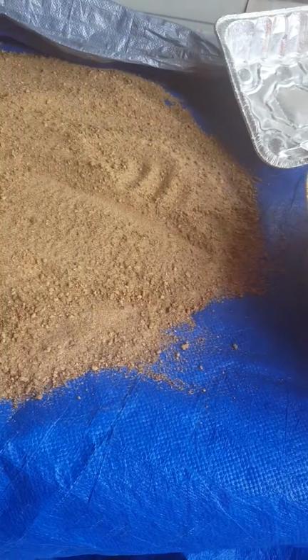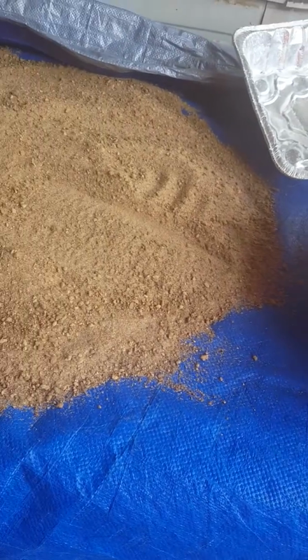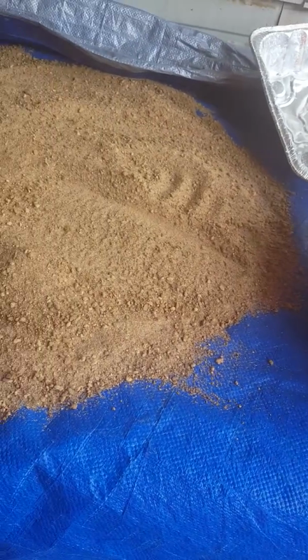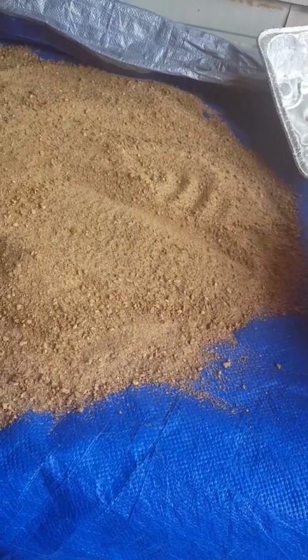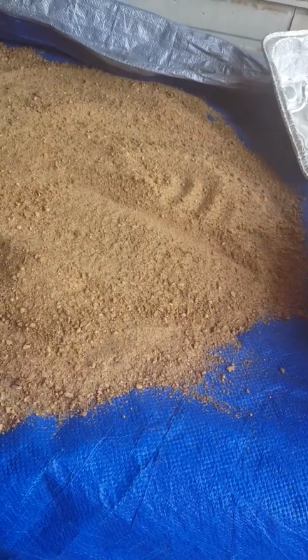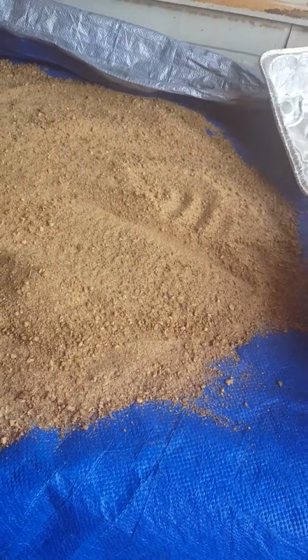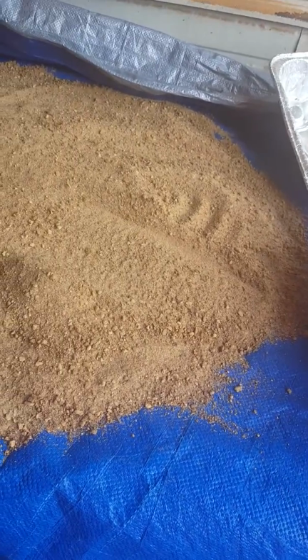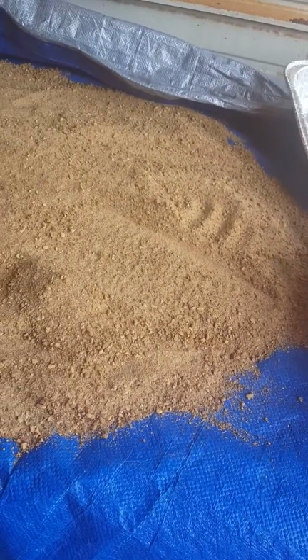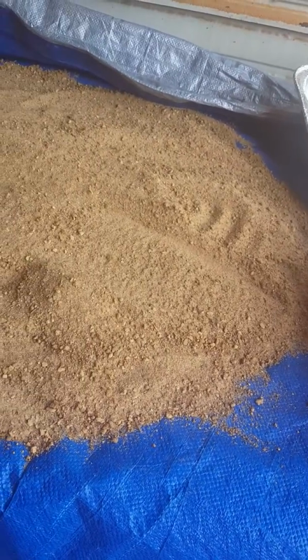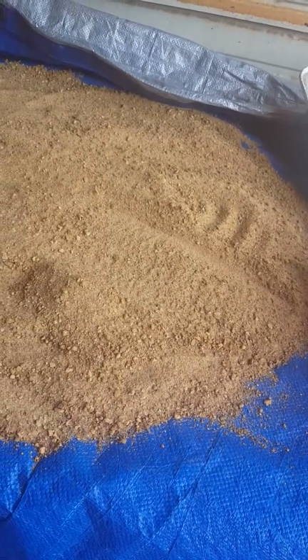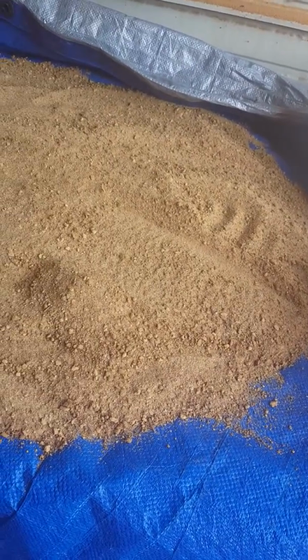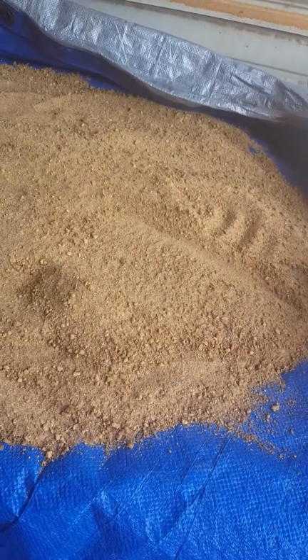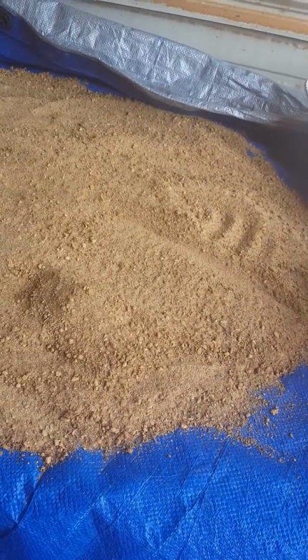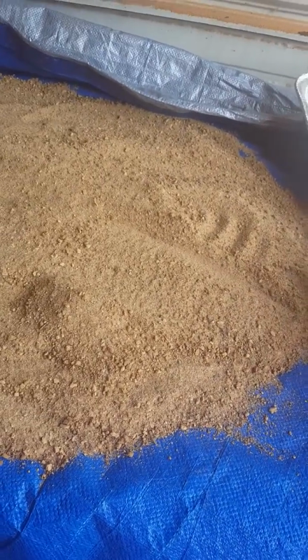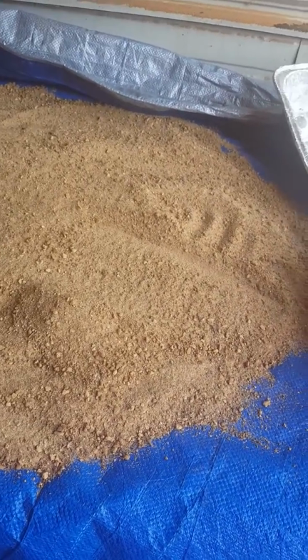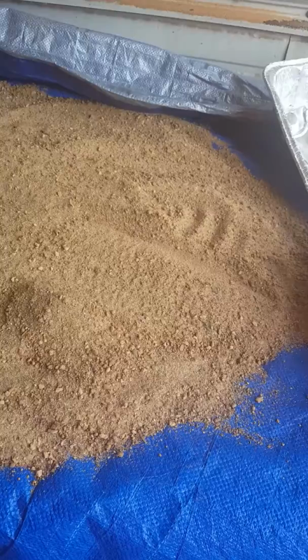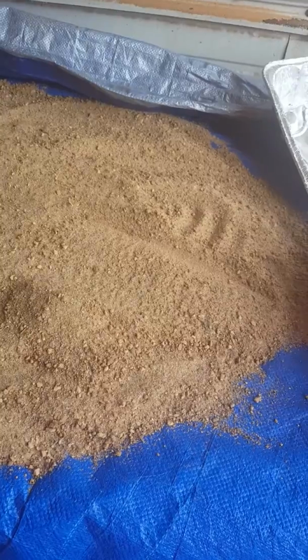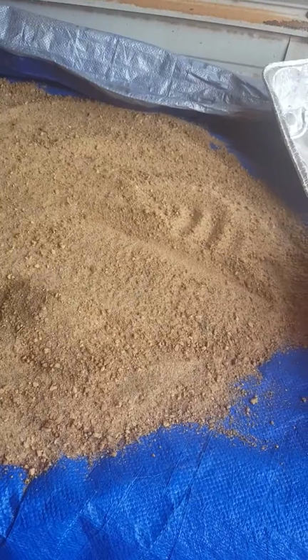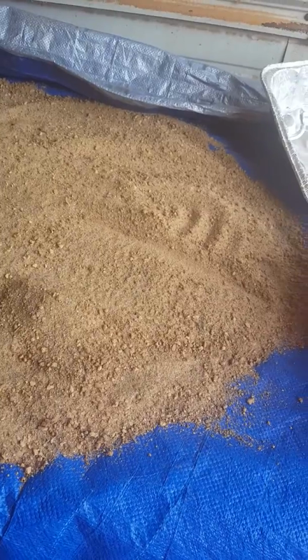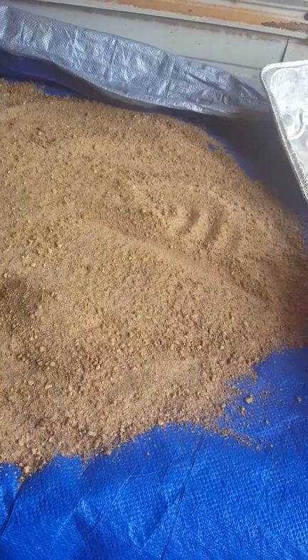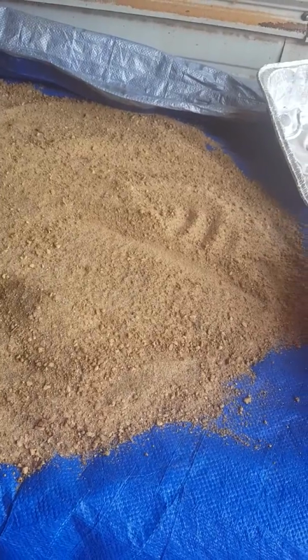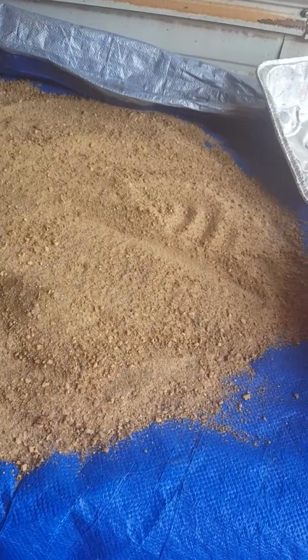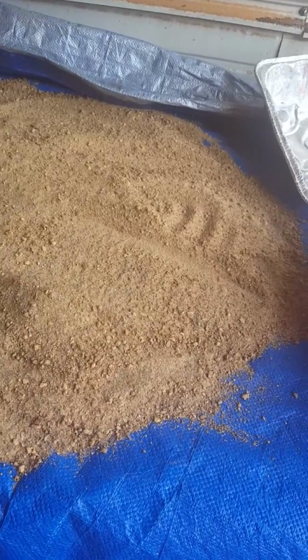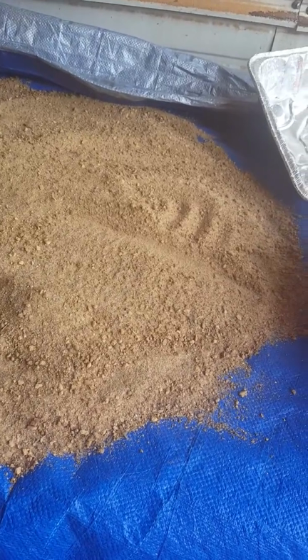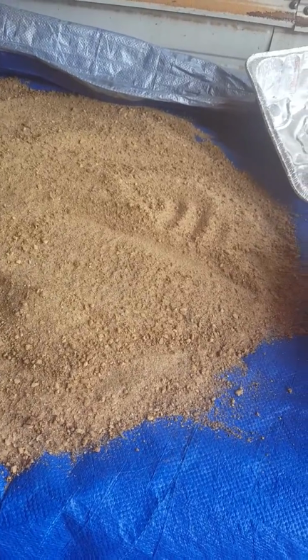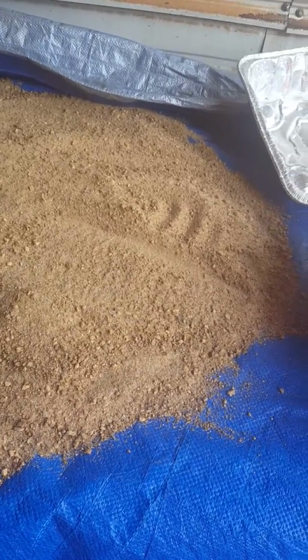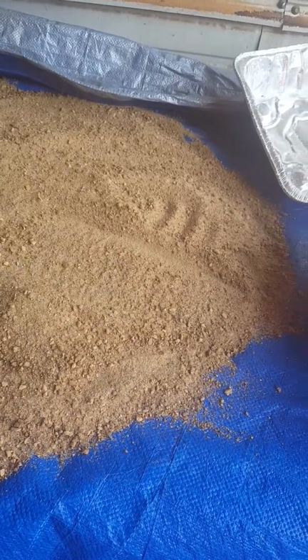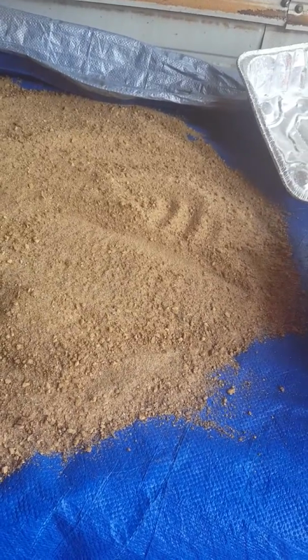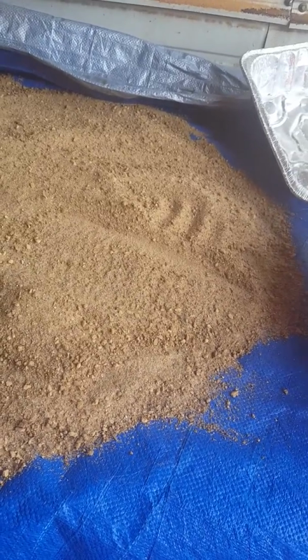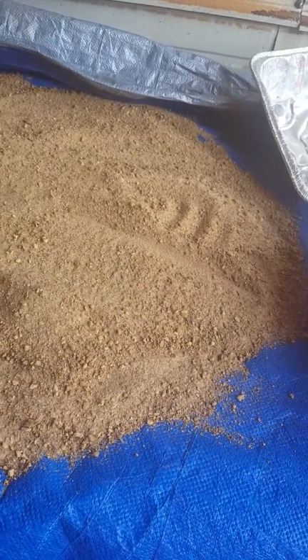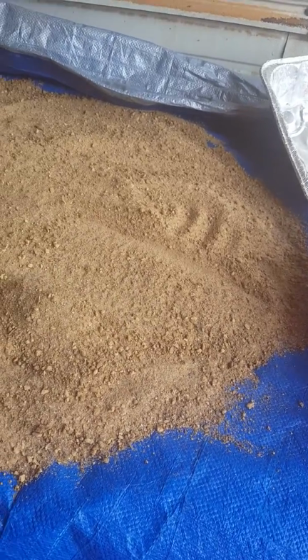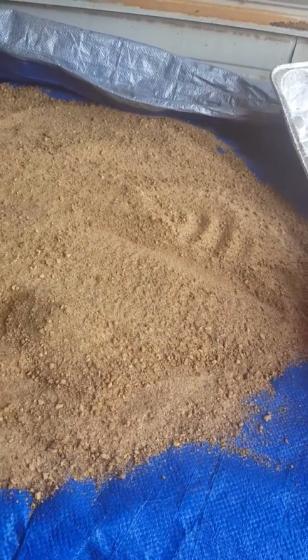Set your oven on the lowest setting possible, constantly stirring, constantly watching. It will pay off with big dividends.